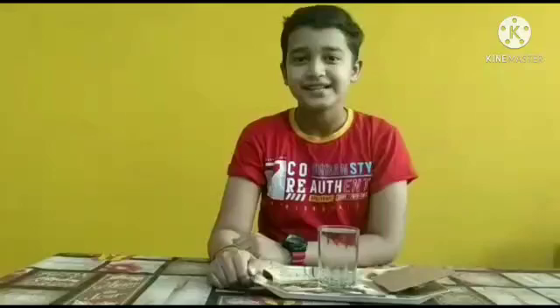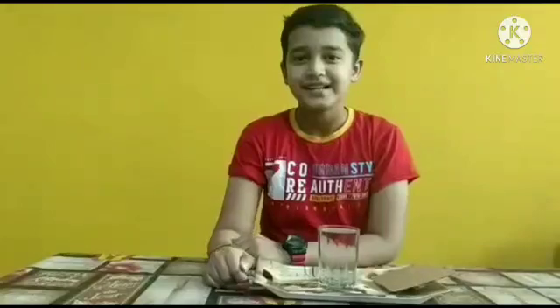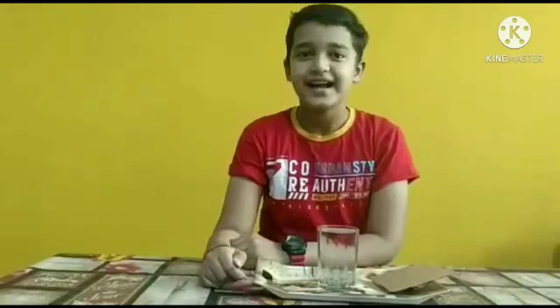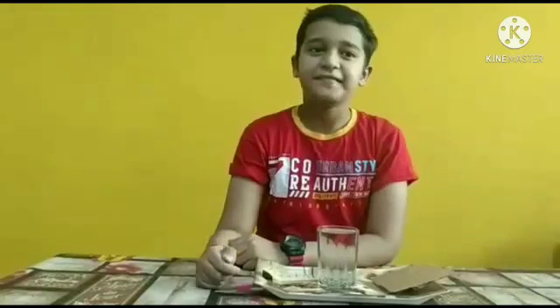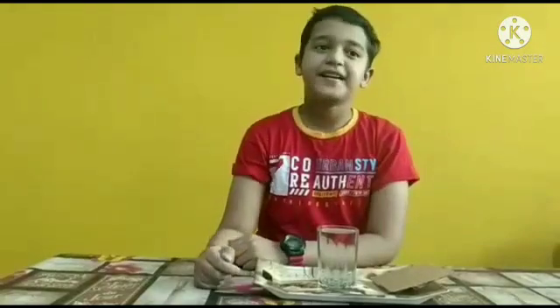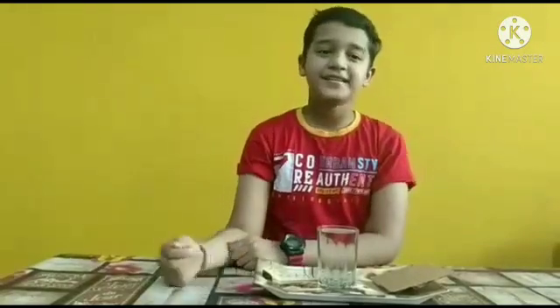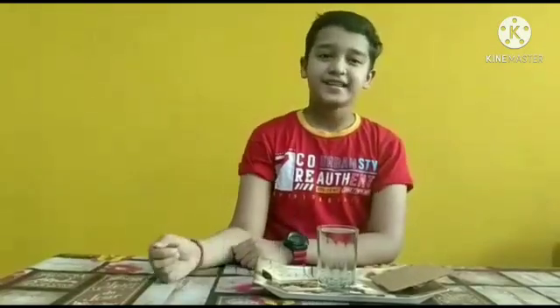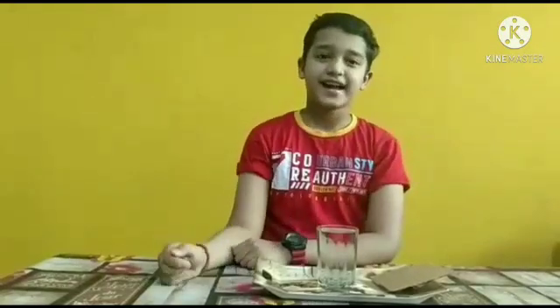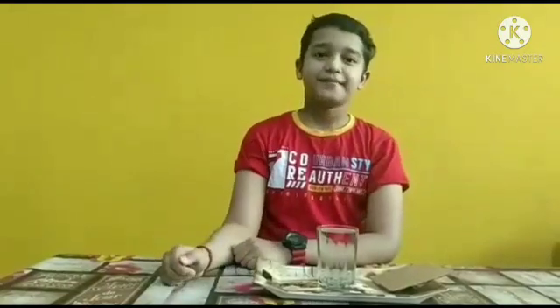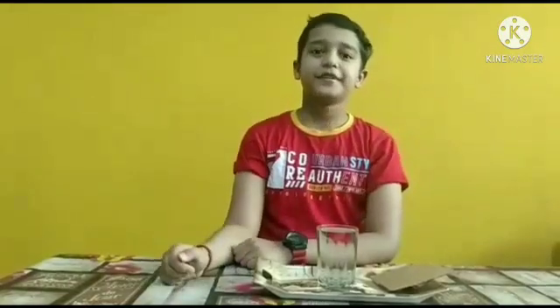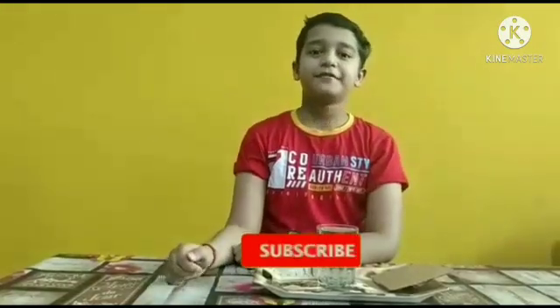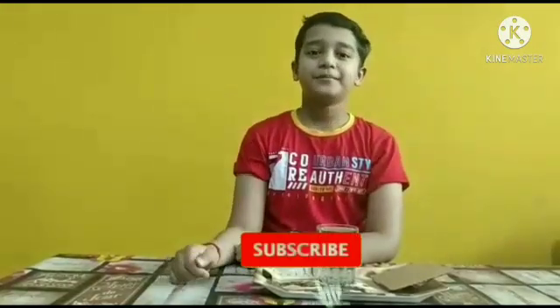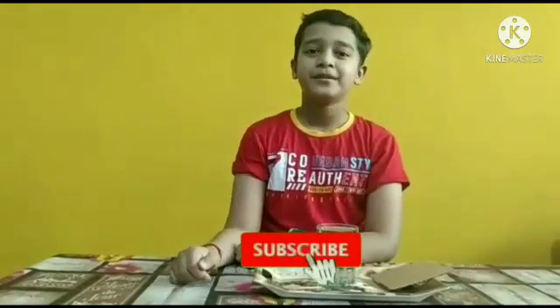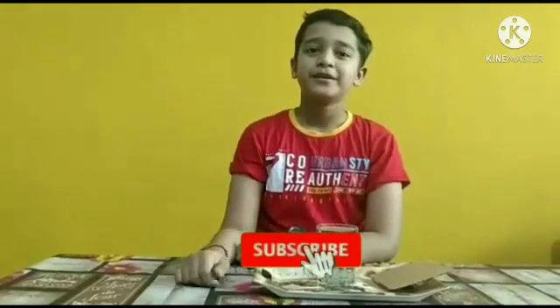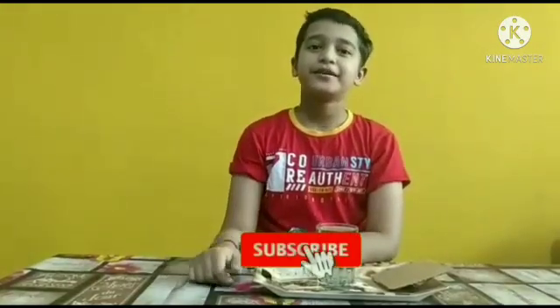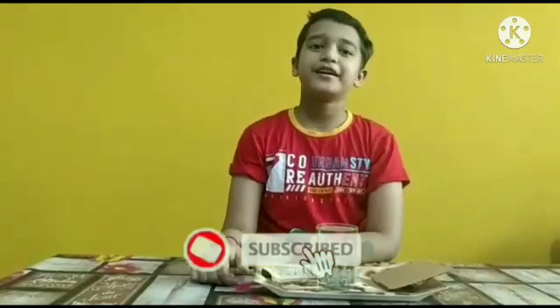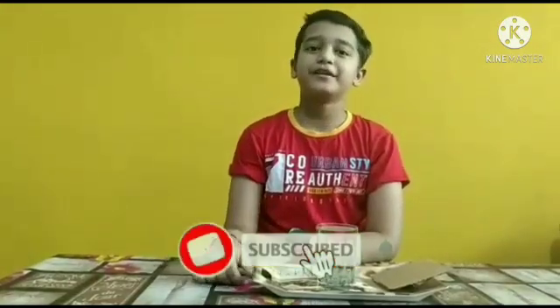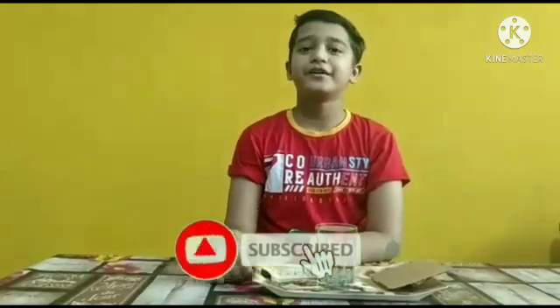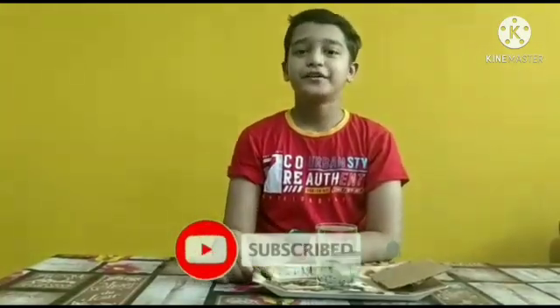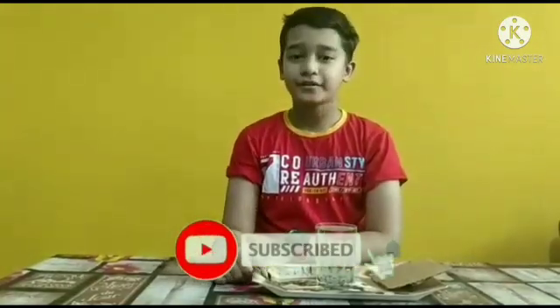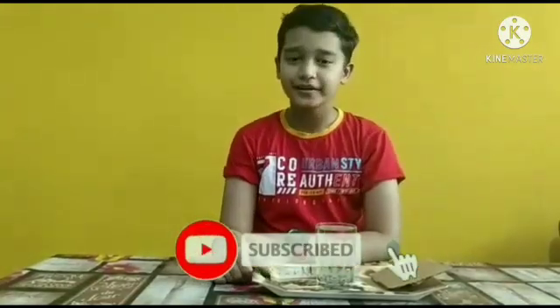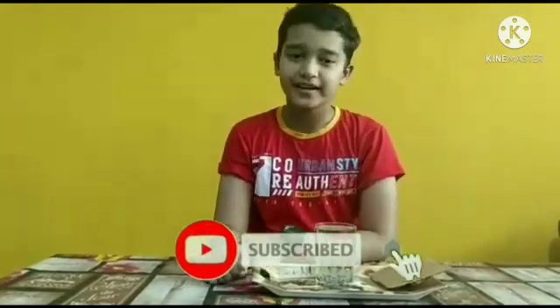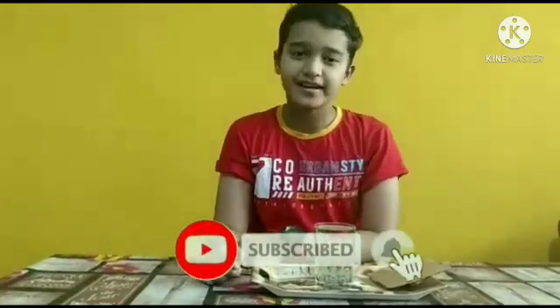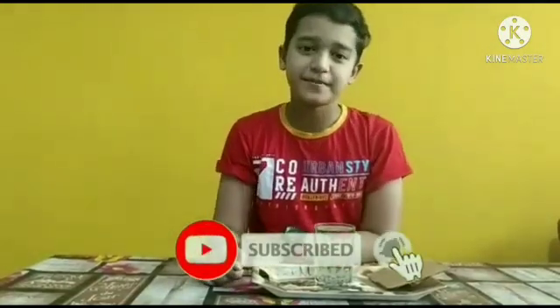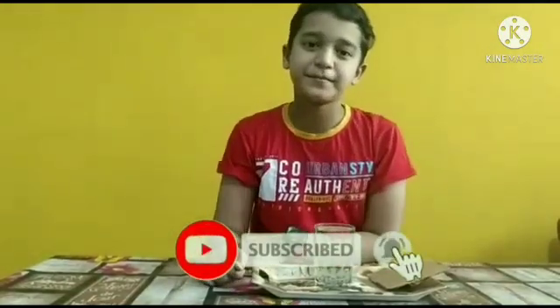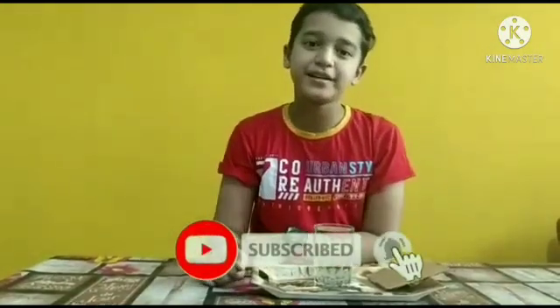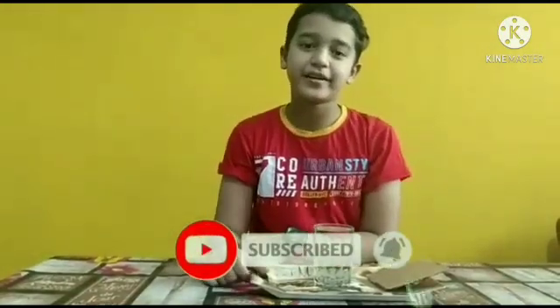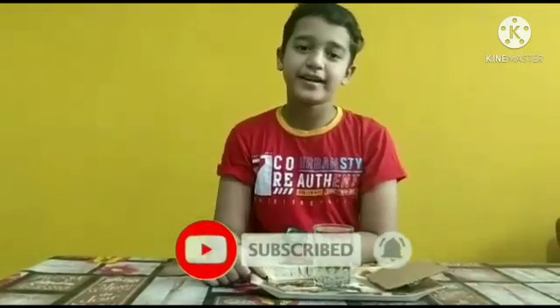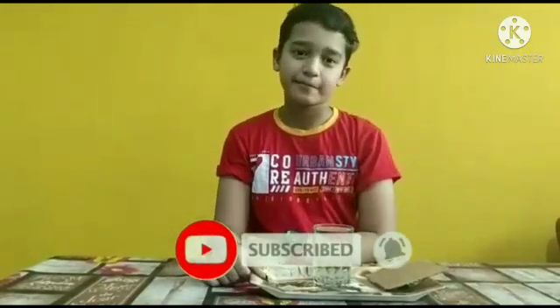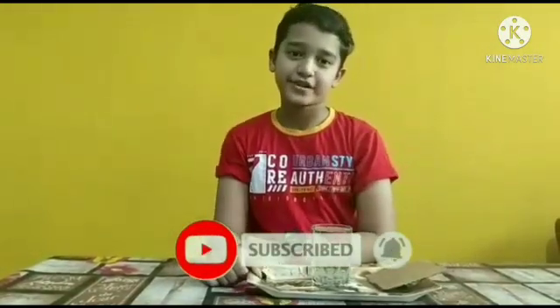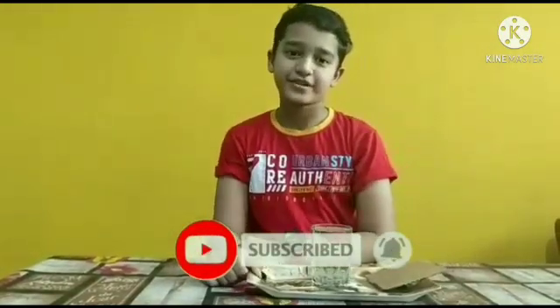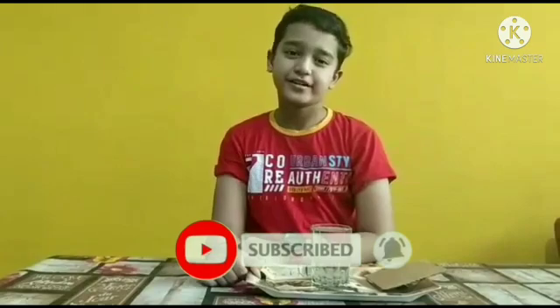Hi friends, I am Divyam. Today we are going to do an experiment on air pressure.